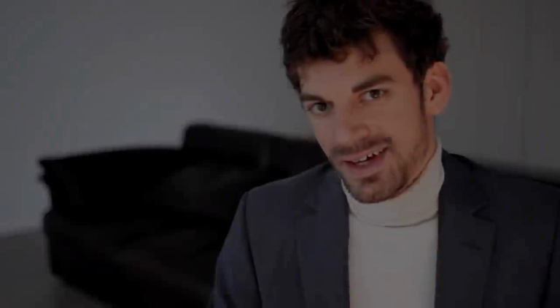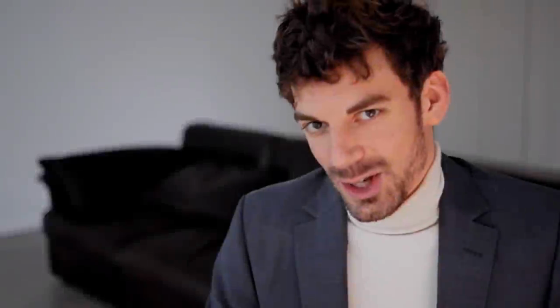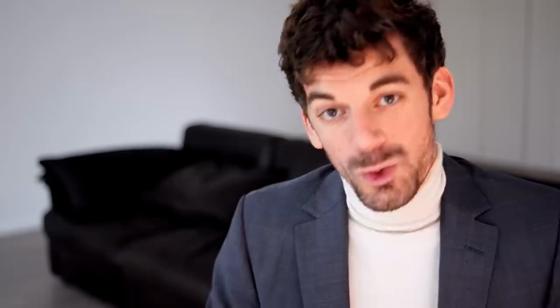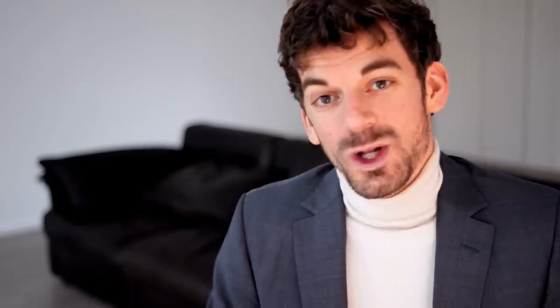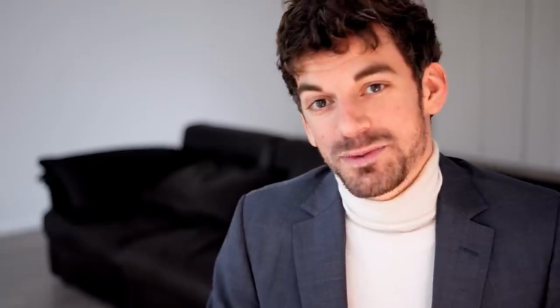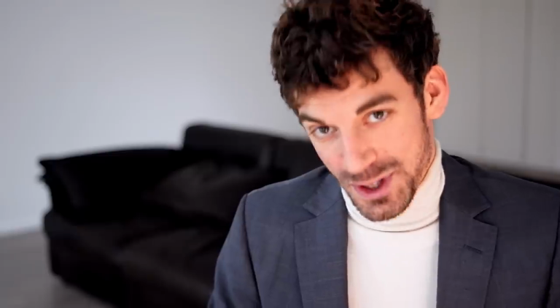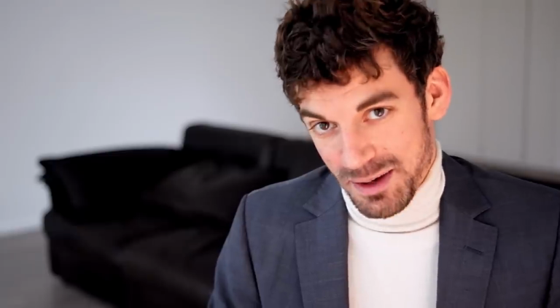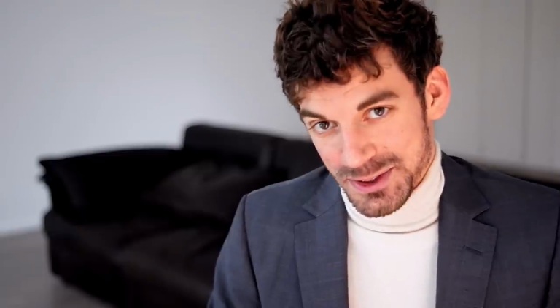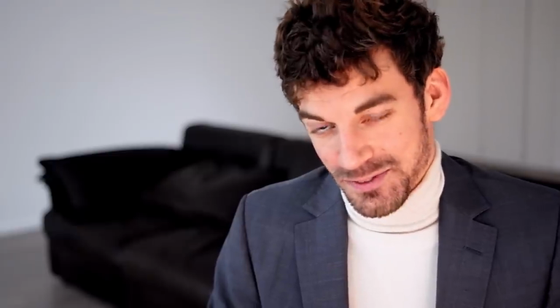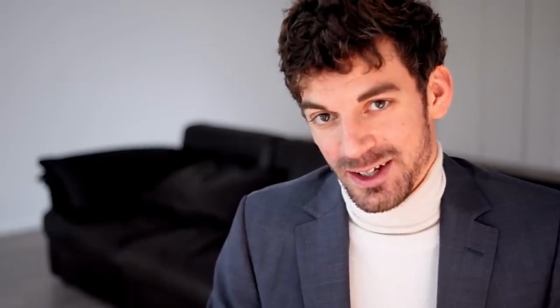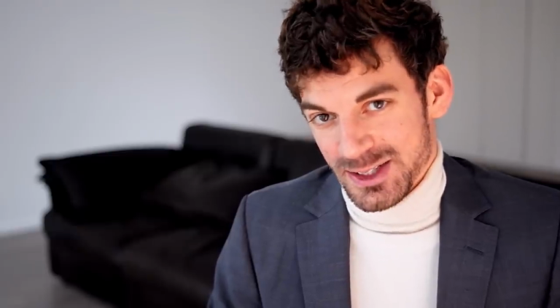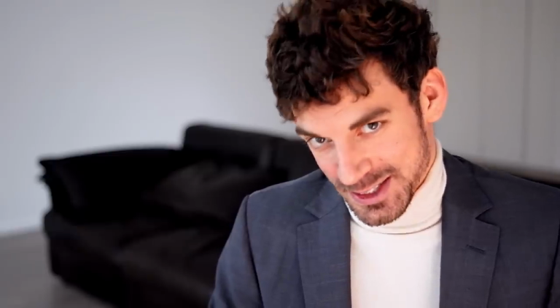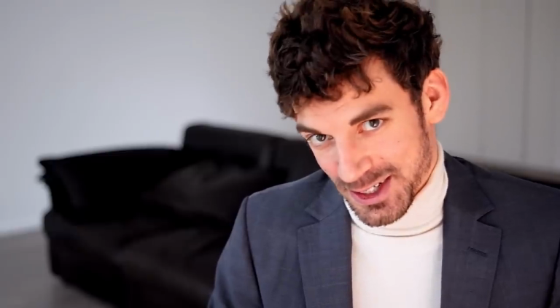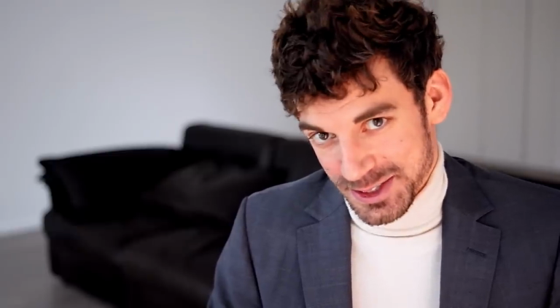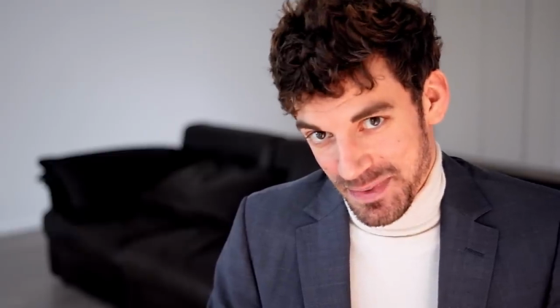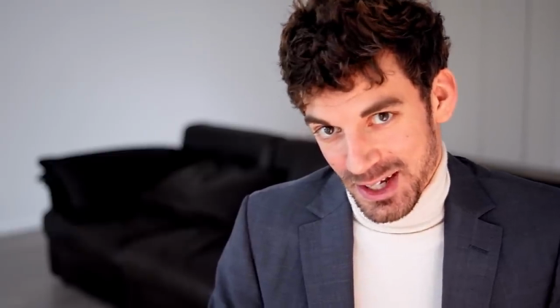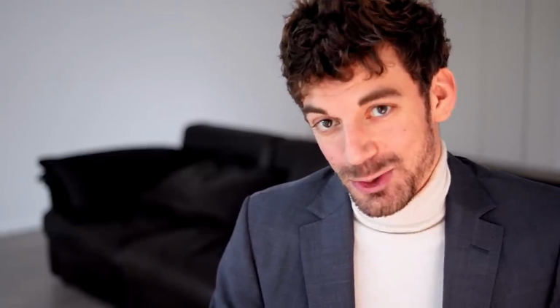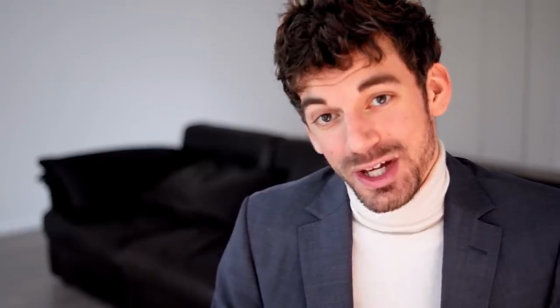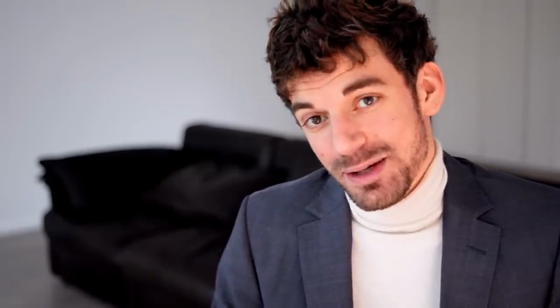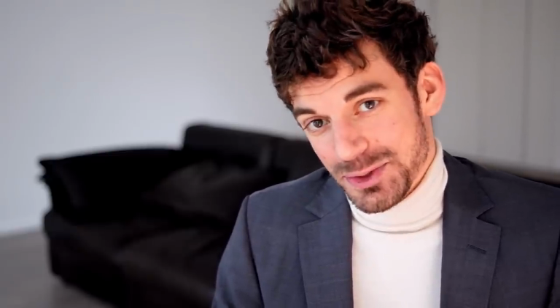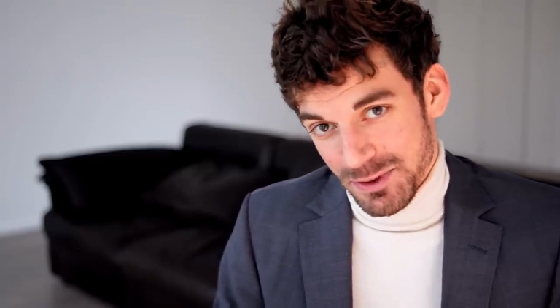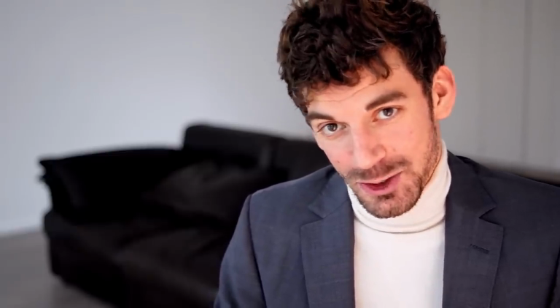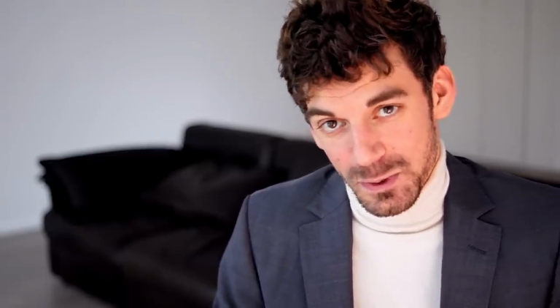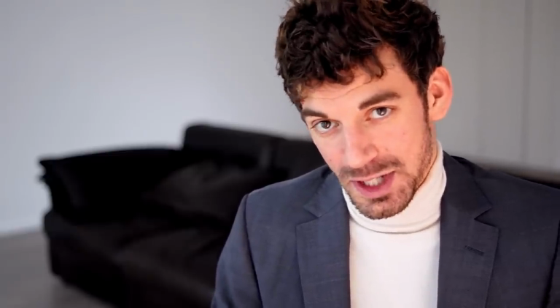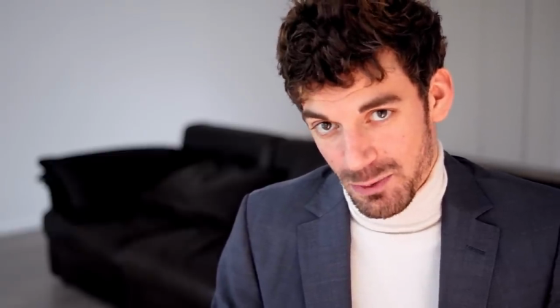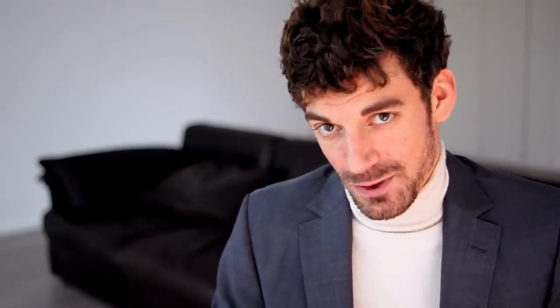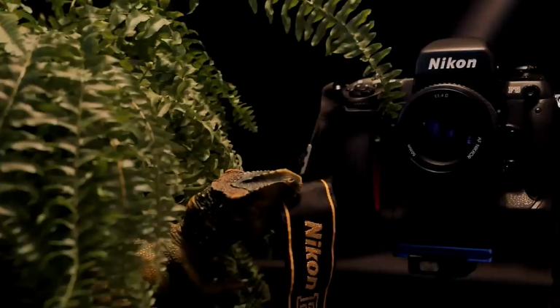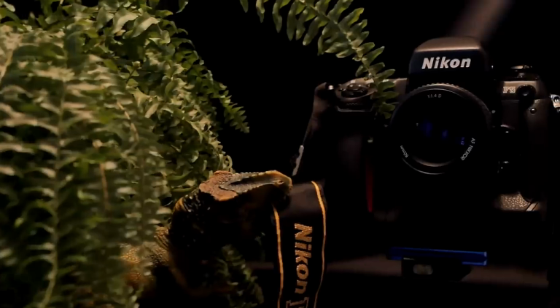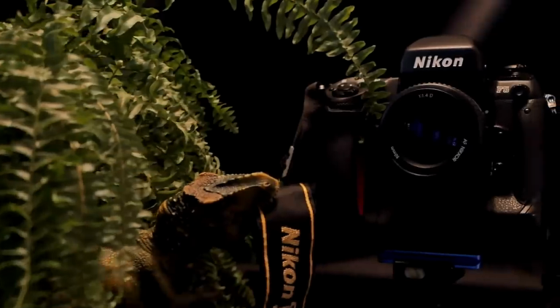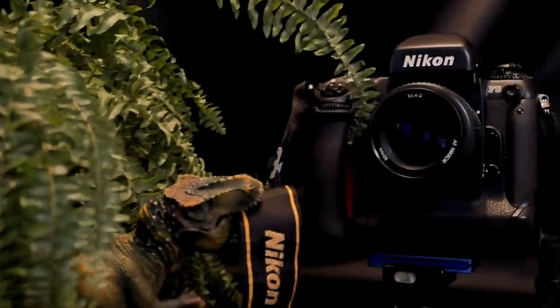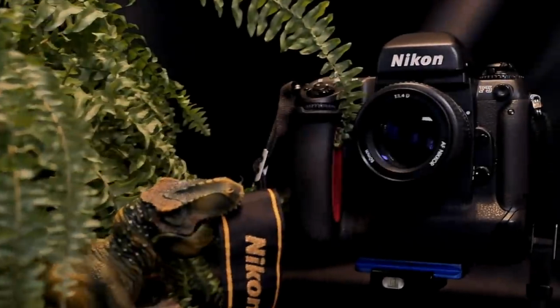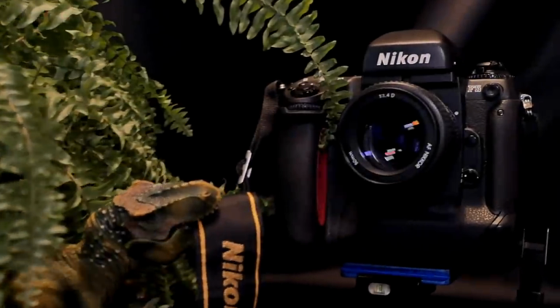Hello and welcome to another episode of Analog Insights. In today's episode my friend Jules and I review the Nikon F5.